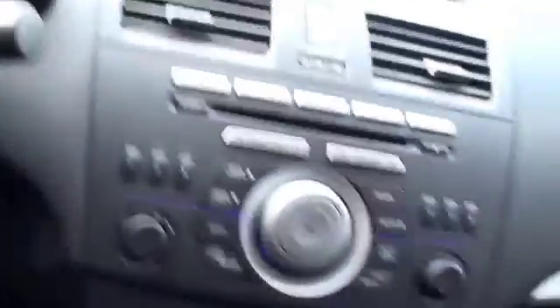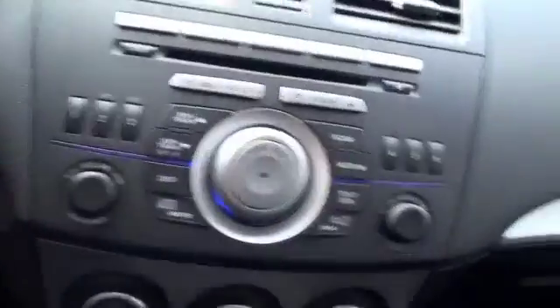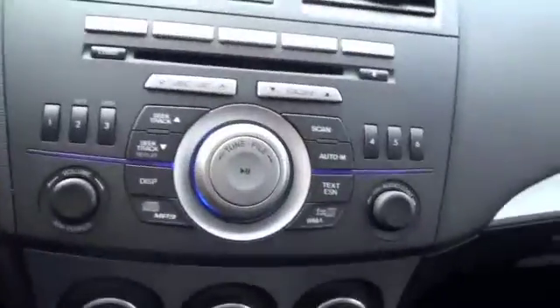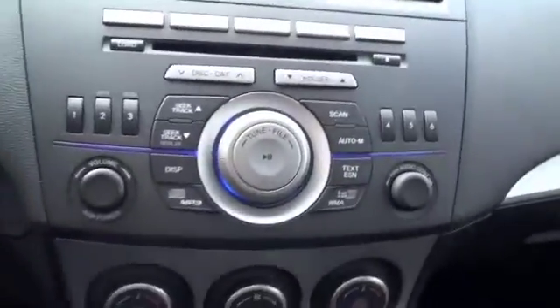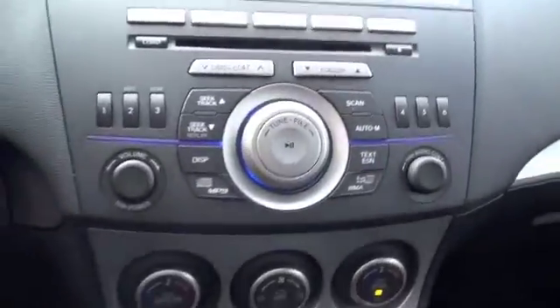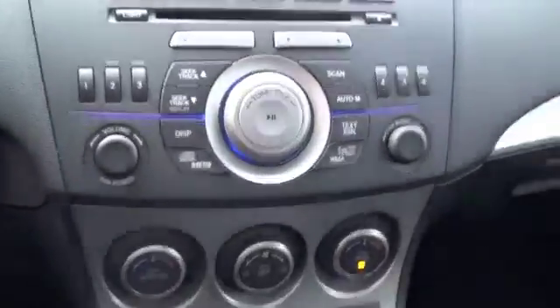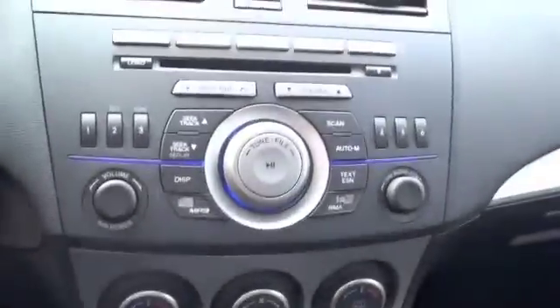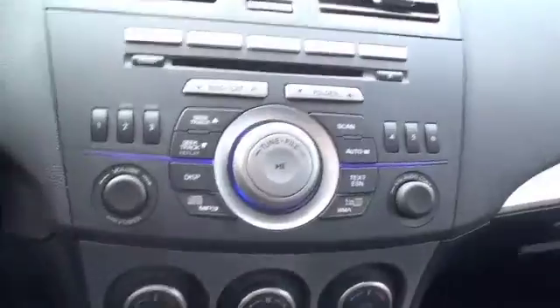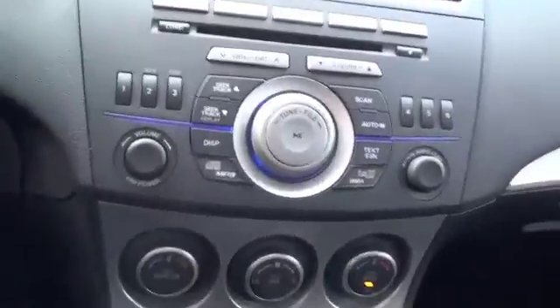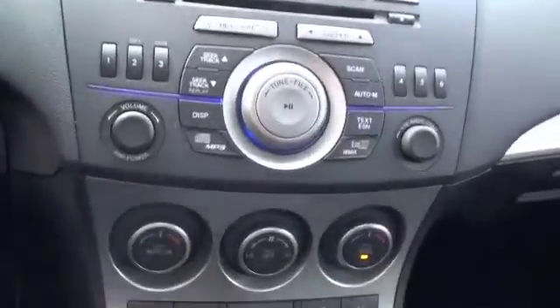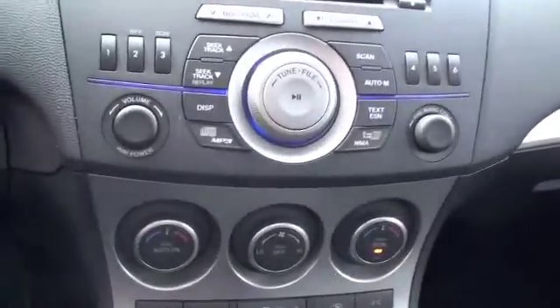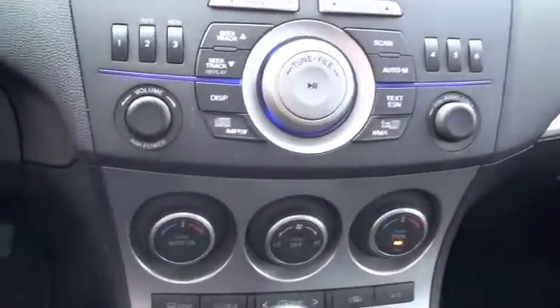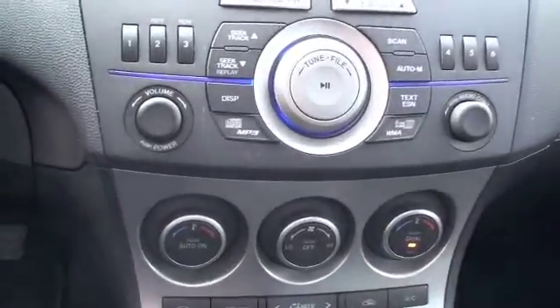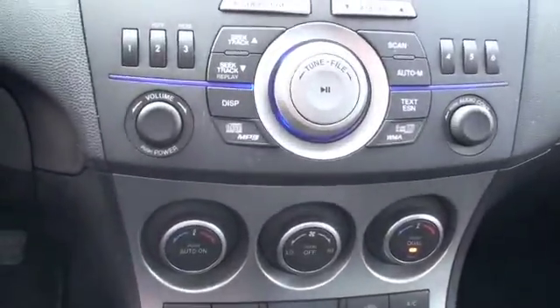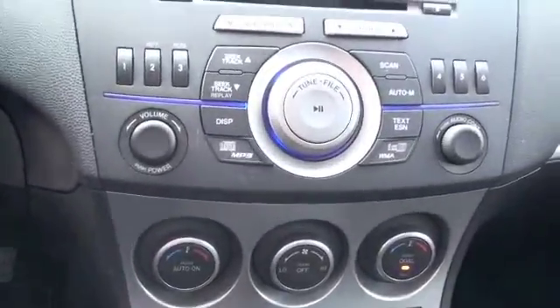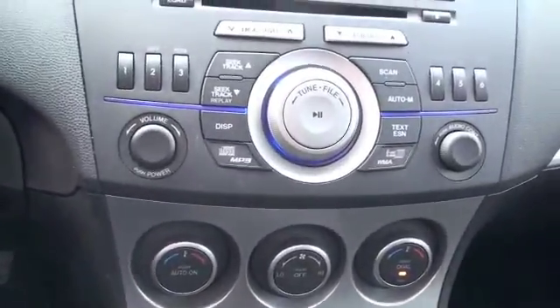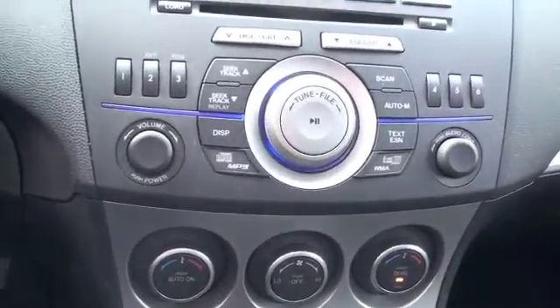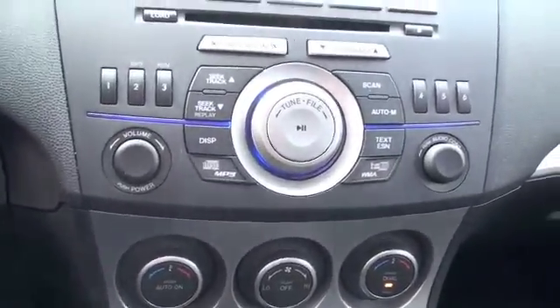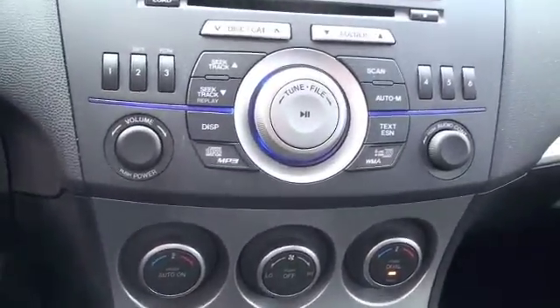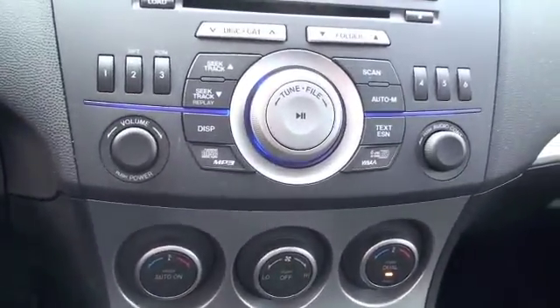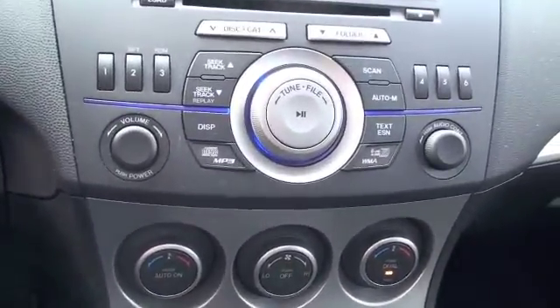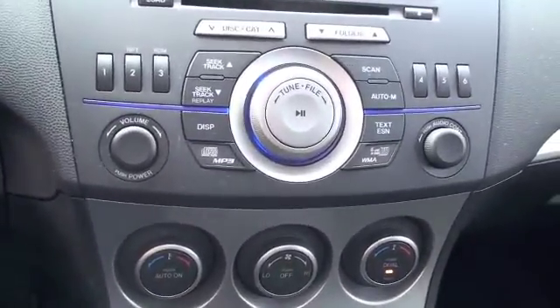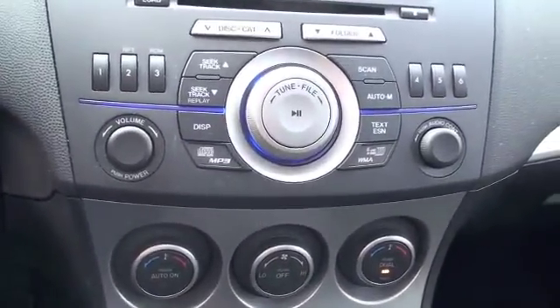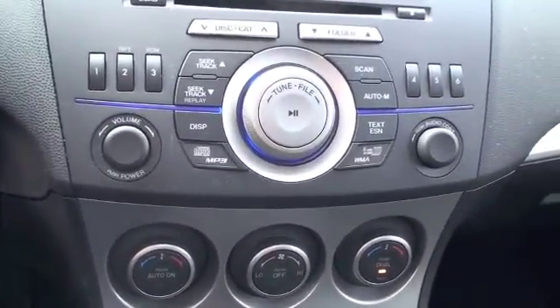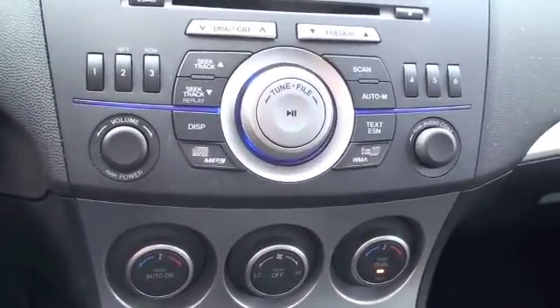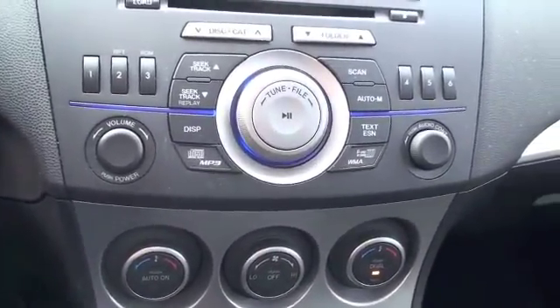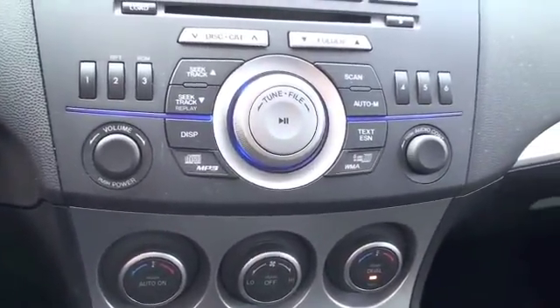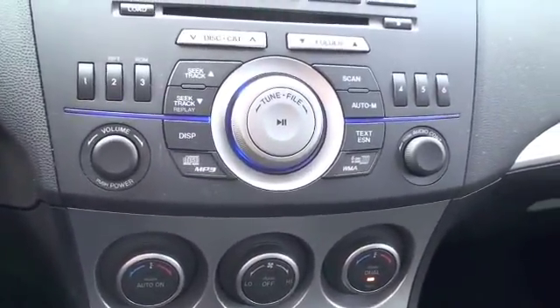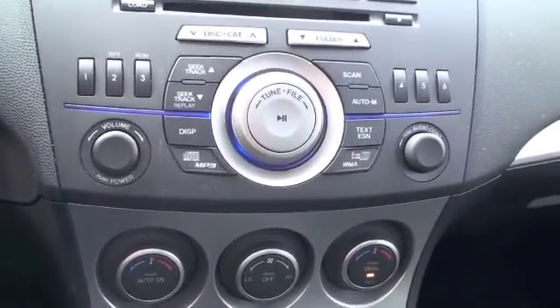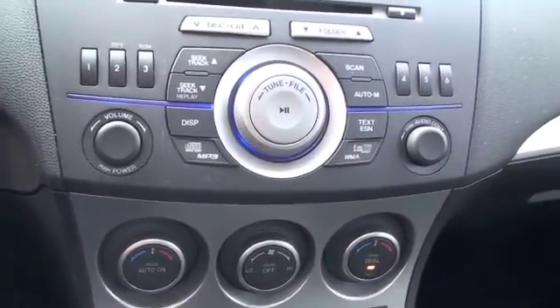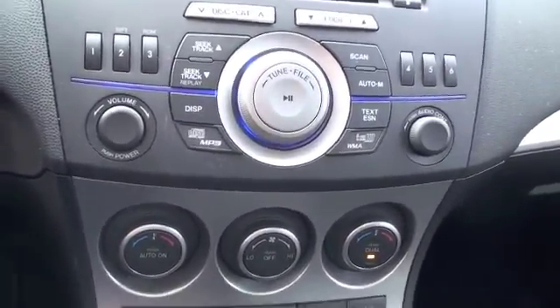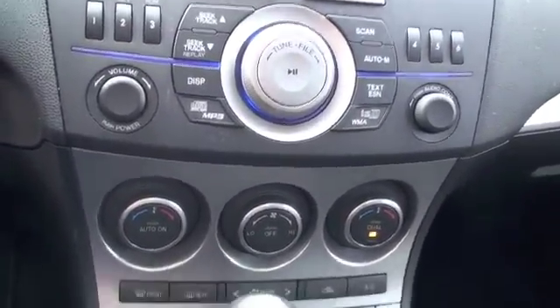In the center you're going to have a six disc CD changer, standard AM FM radio, and satellite radio per subscription.